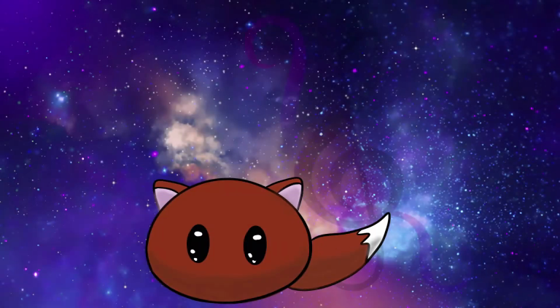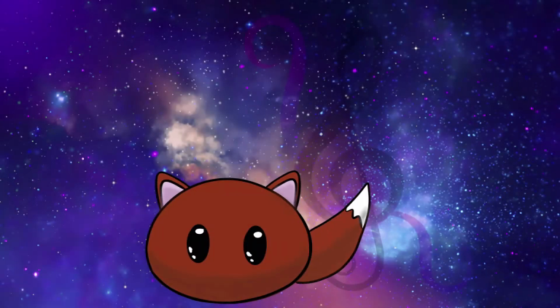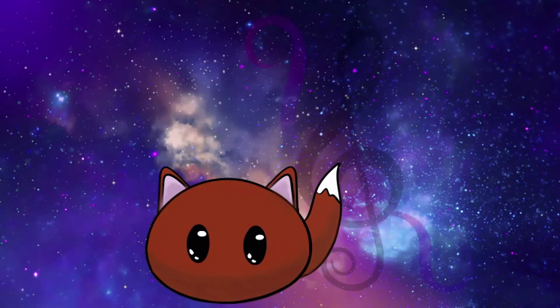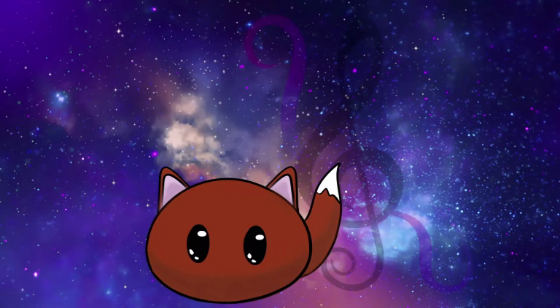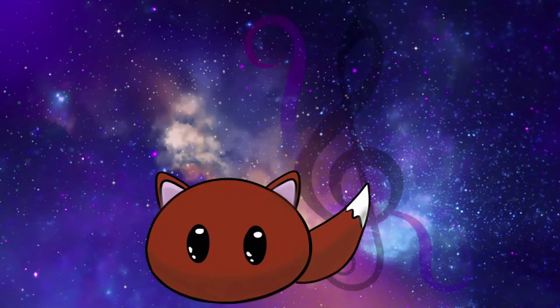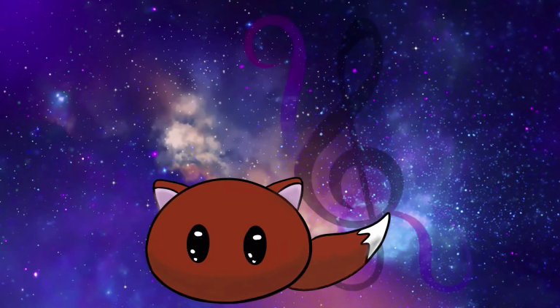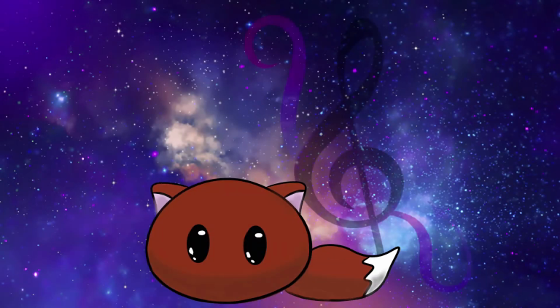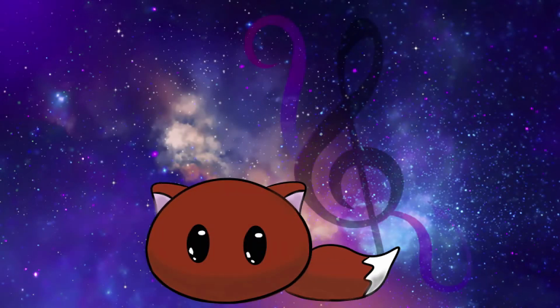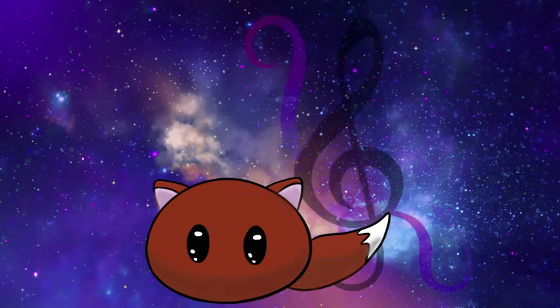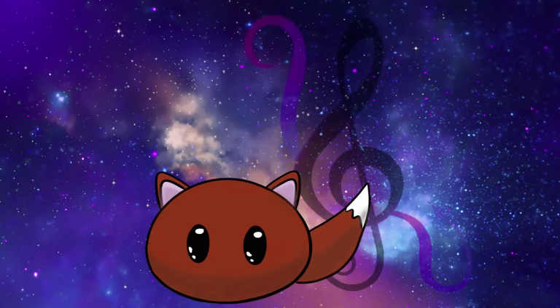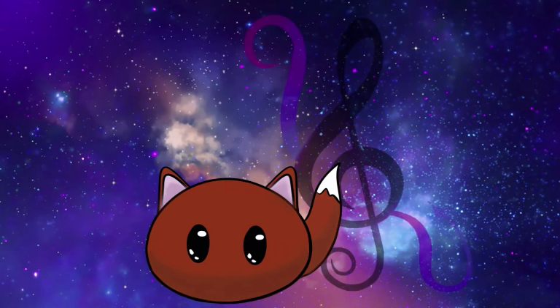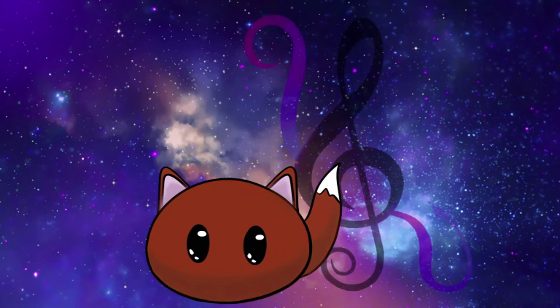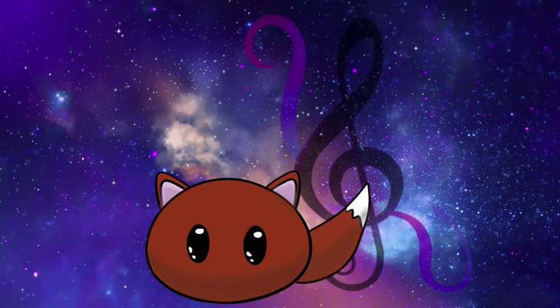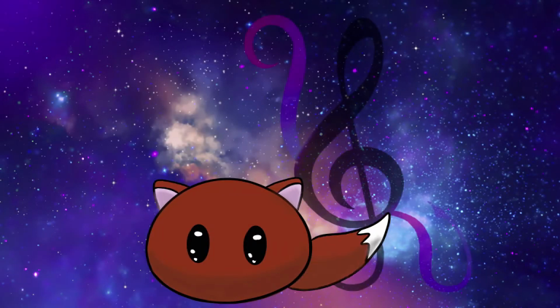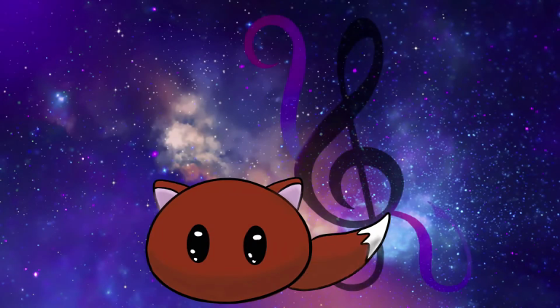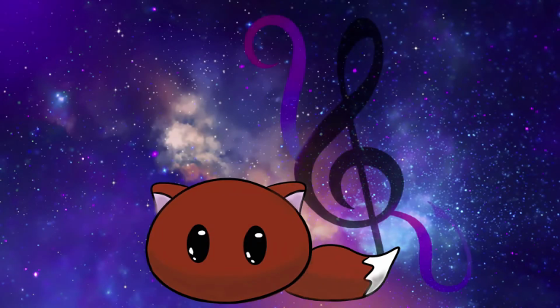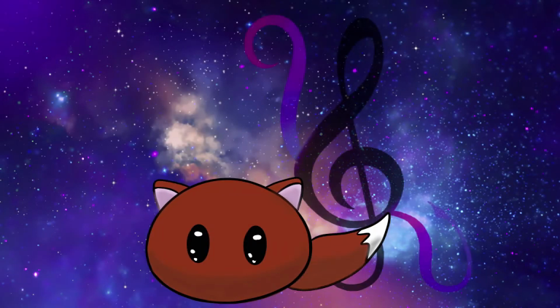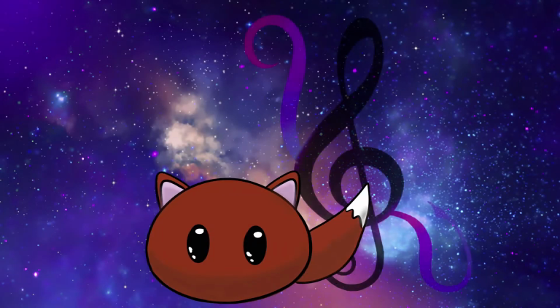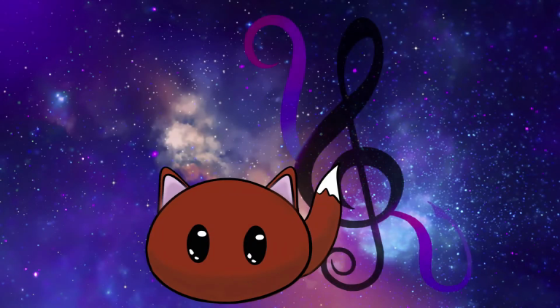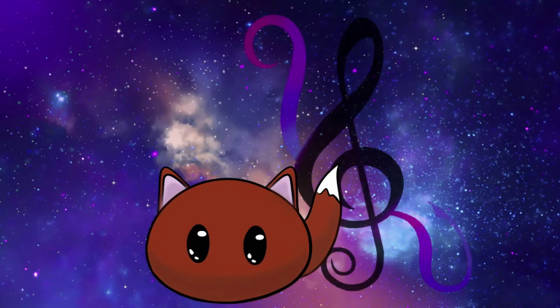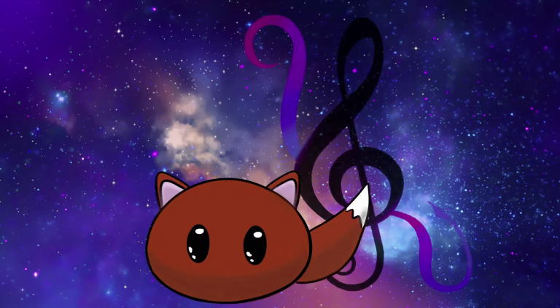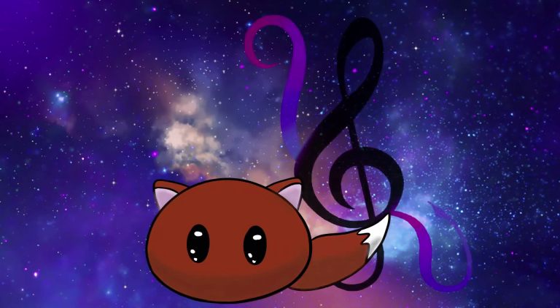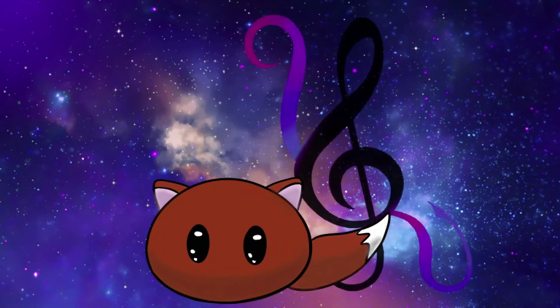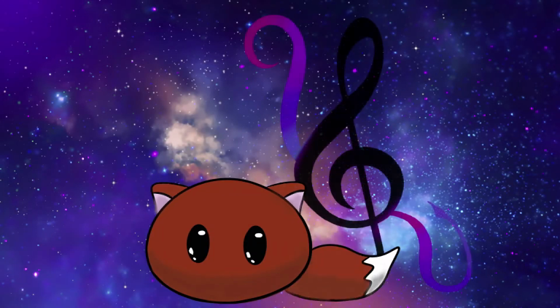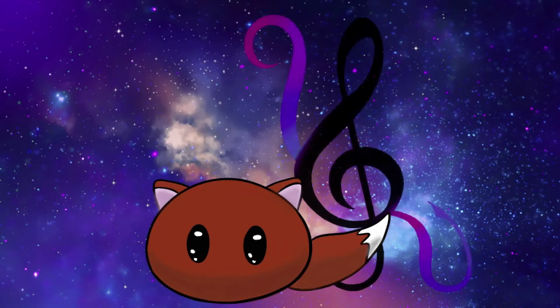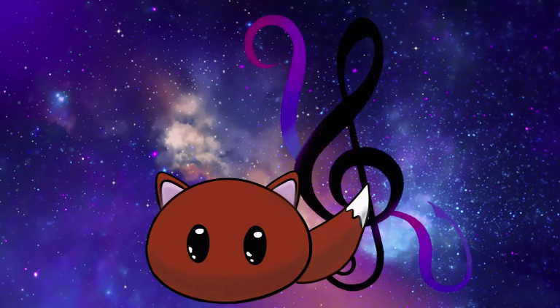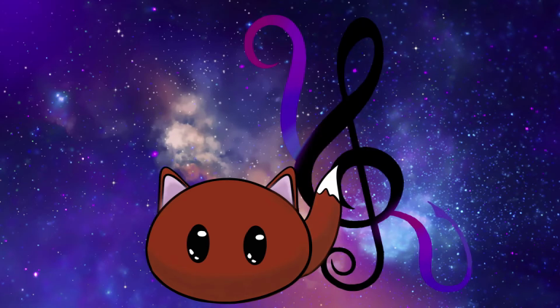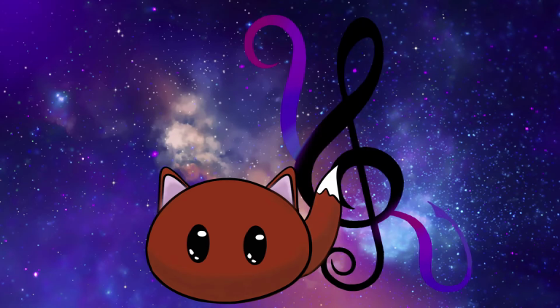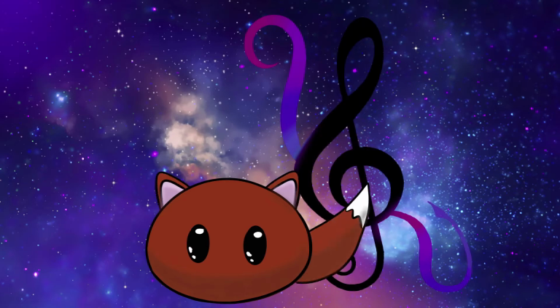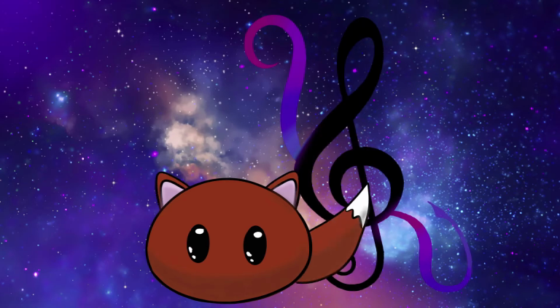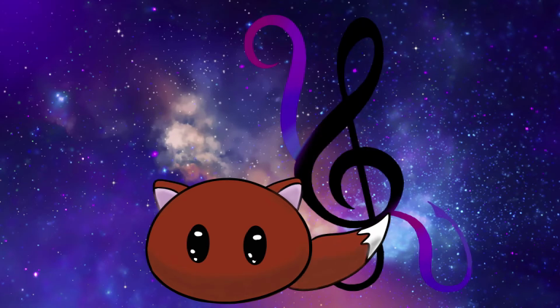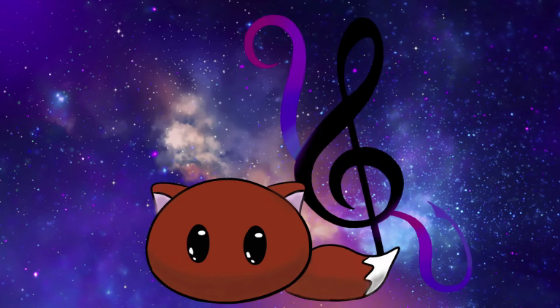Hello and welcome to this video. Today I'm going to unbox the October Sophie and Toffee Earth Box.